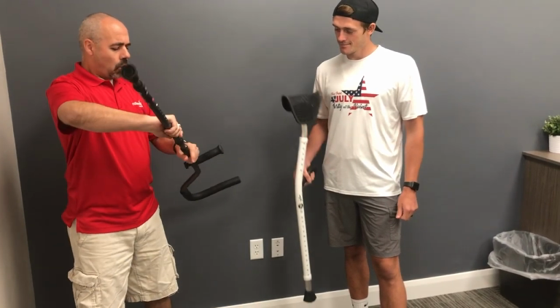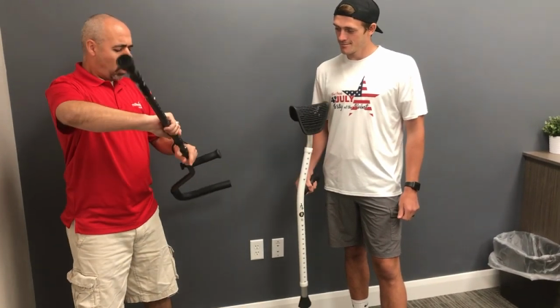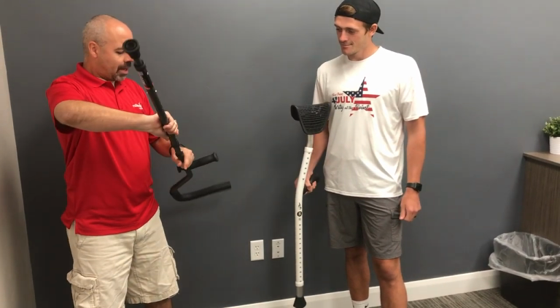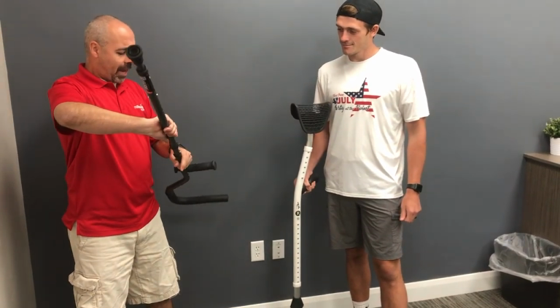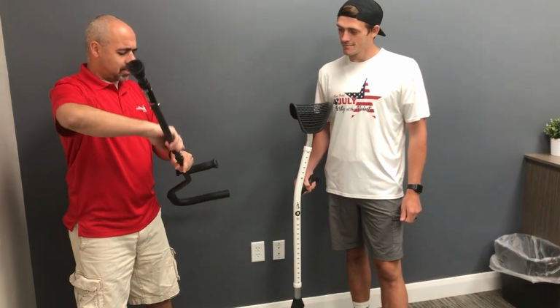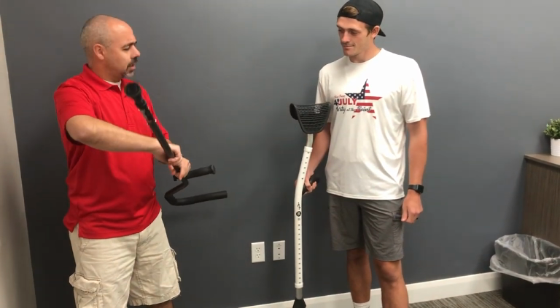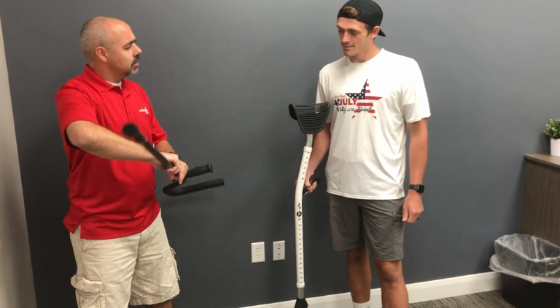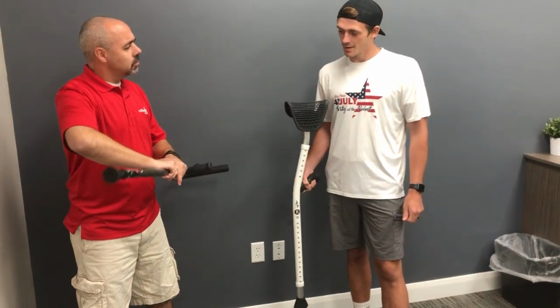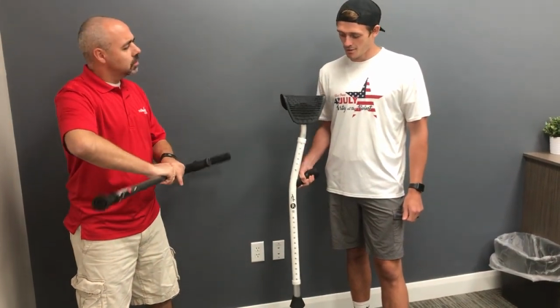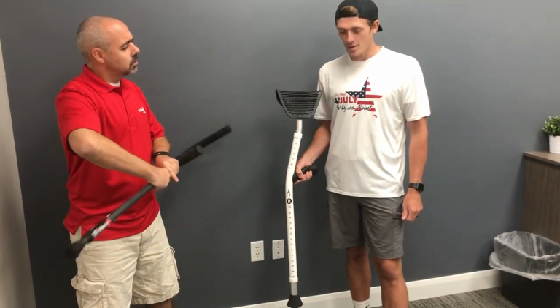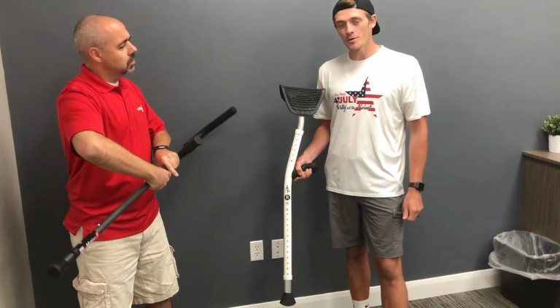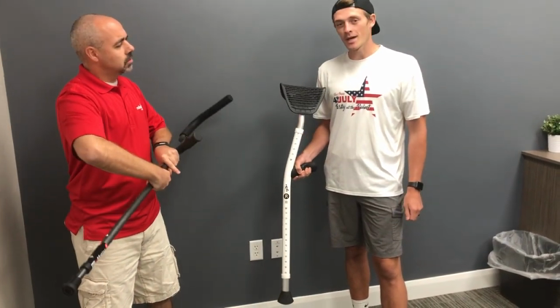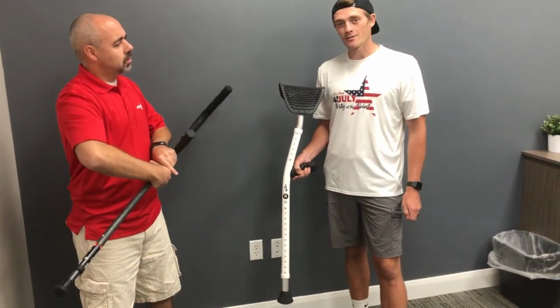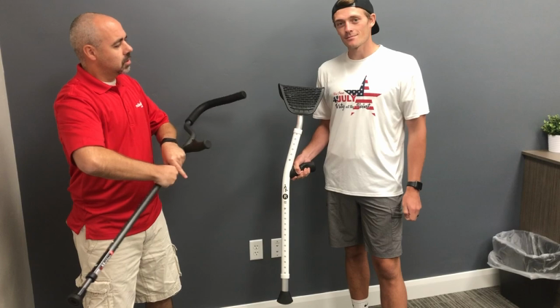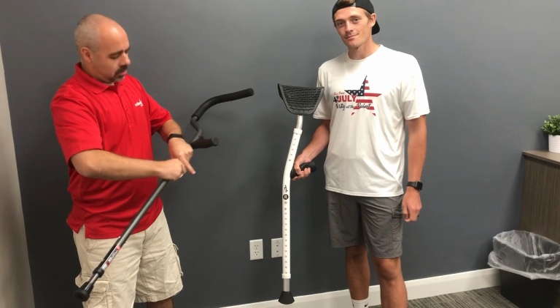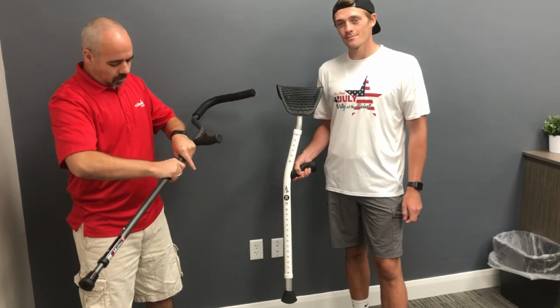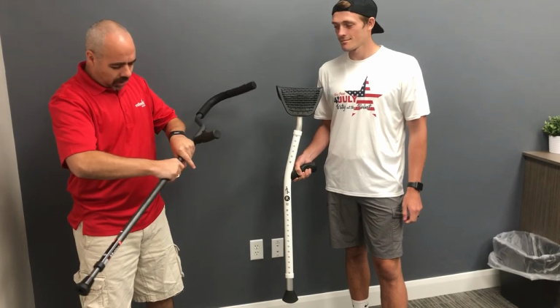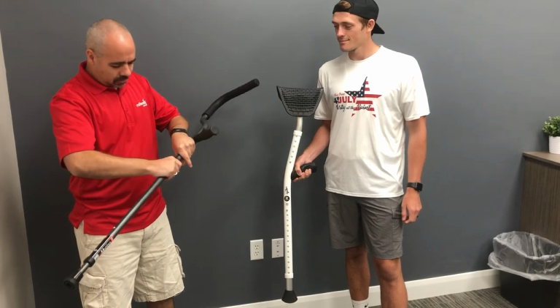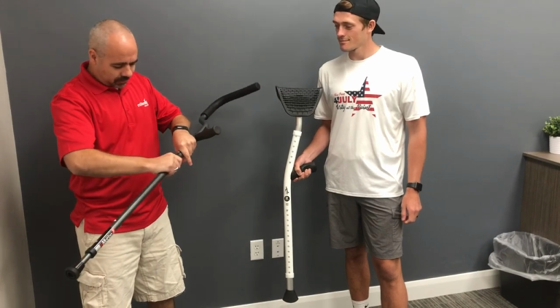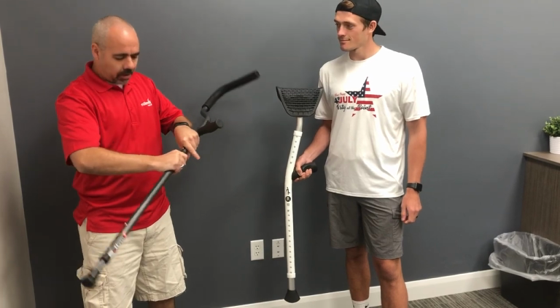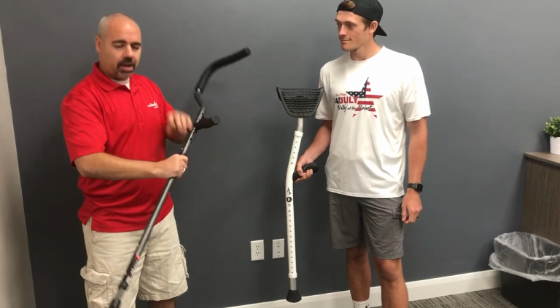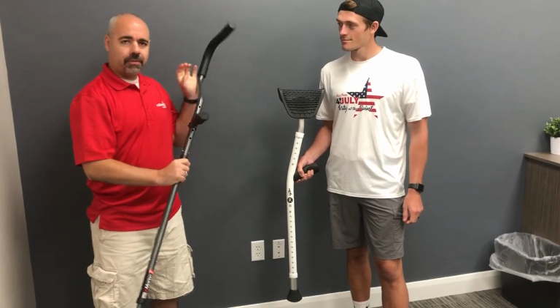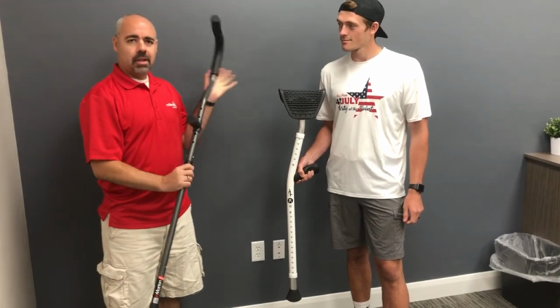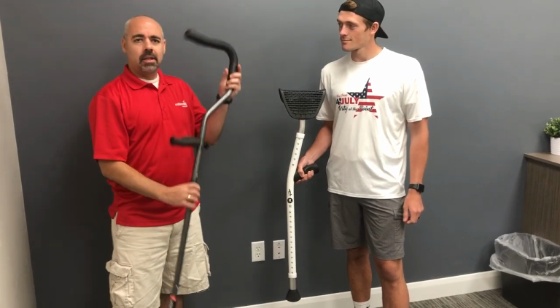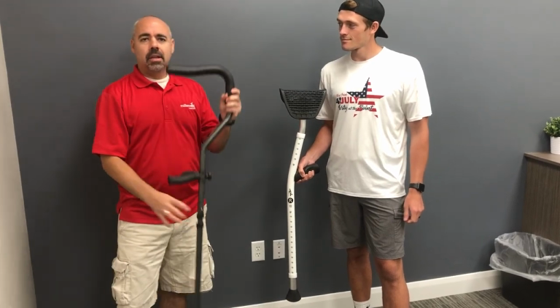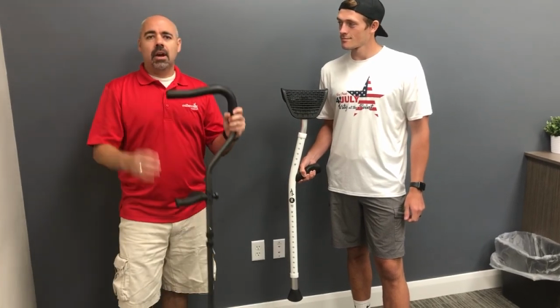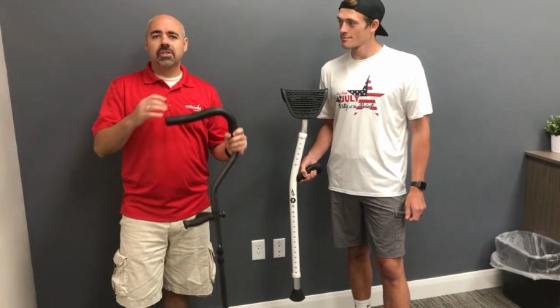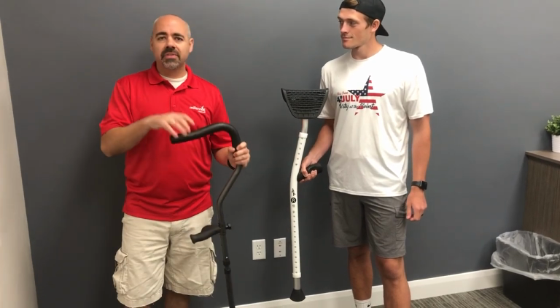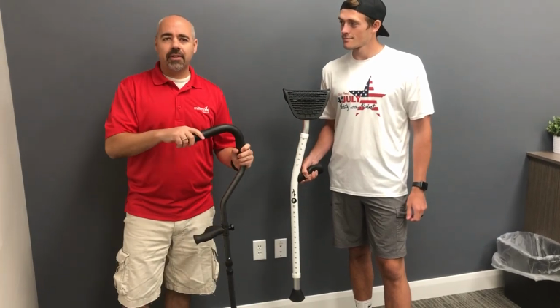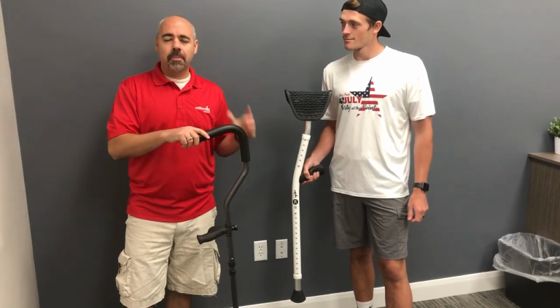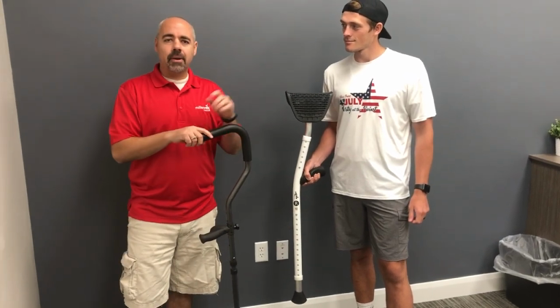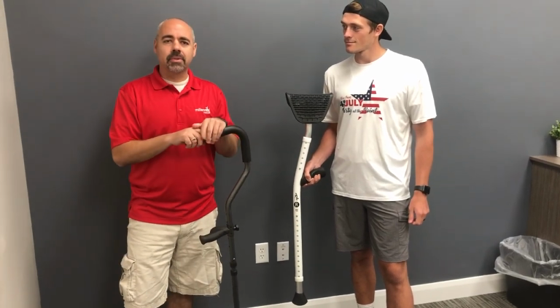Weight capacity? 300 pounds. Okay, fair enough. Ours is 500 pounds.